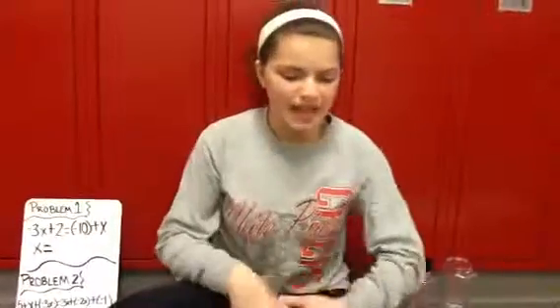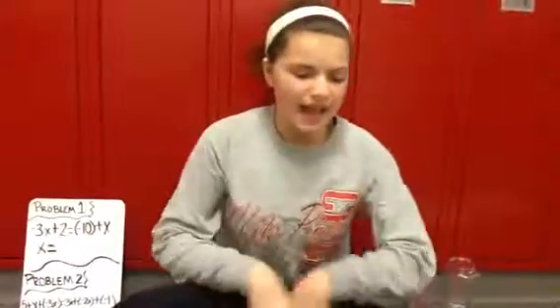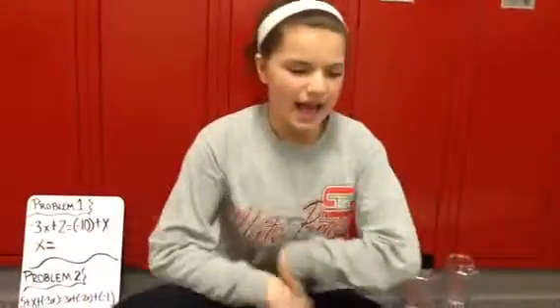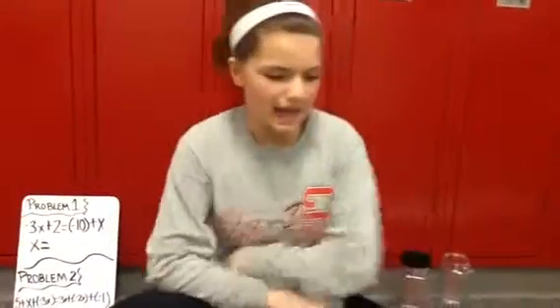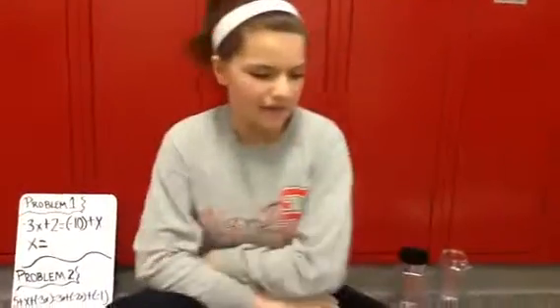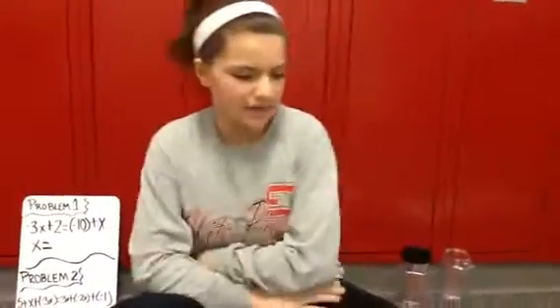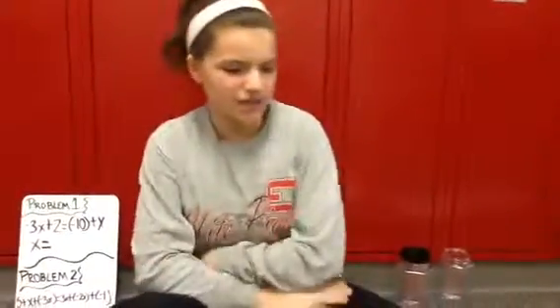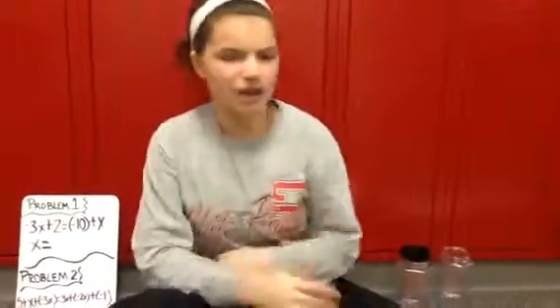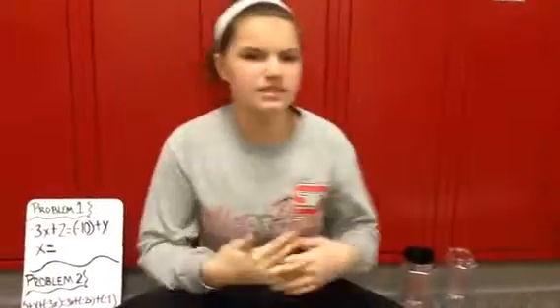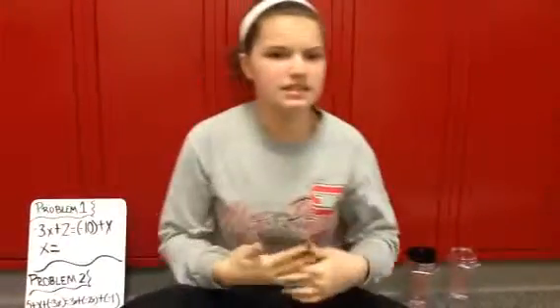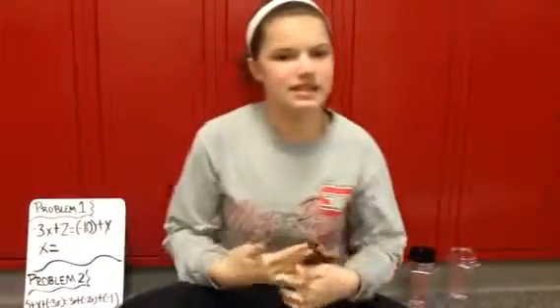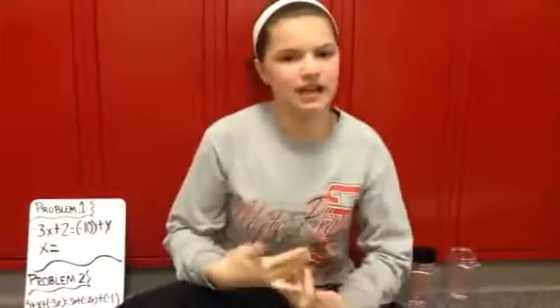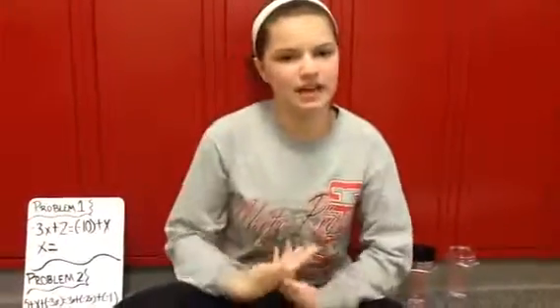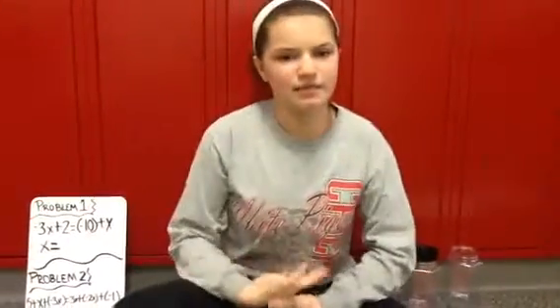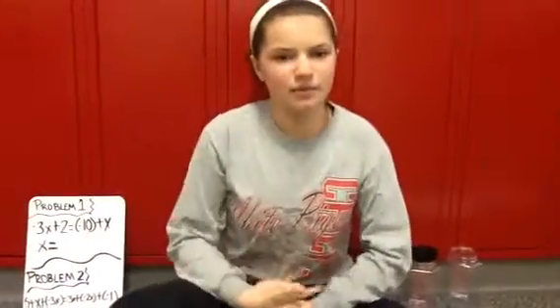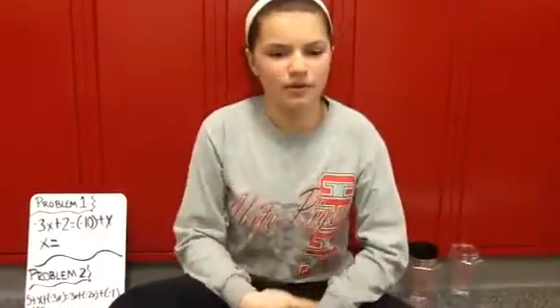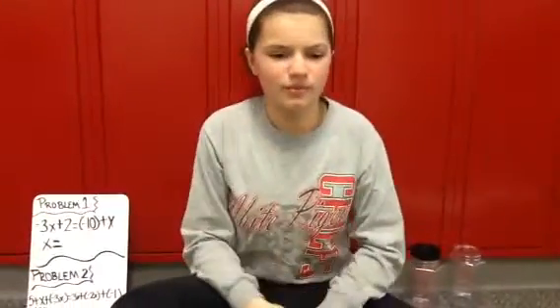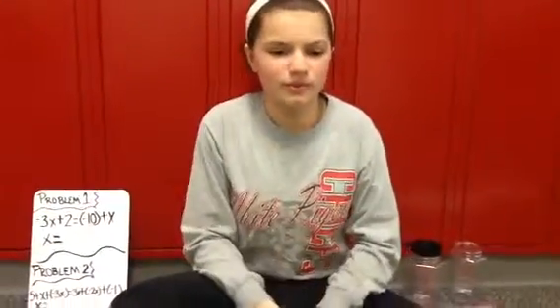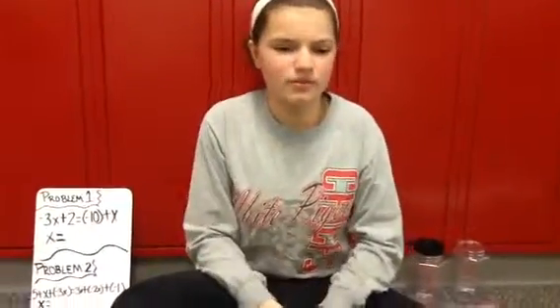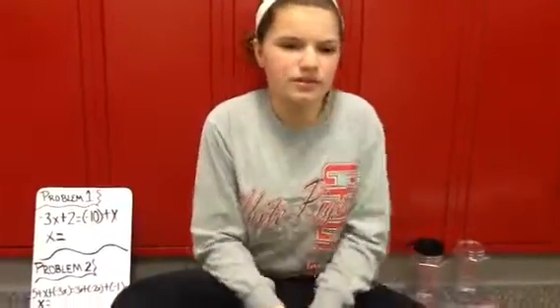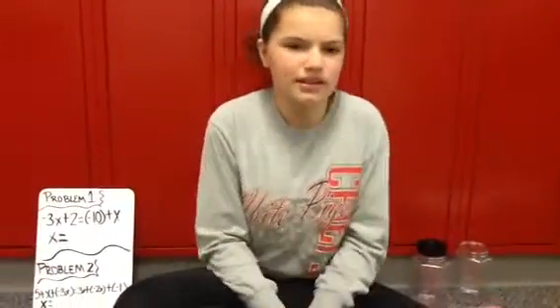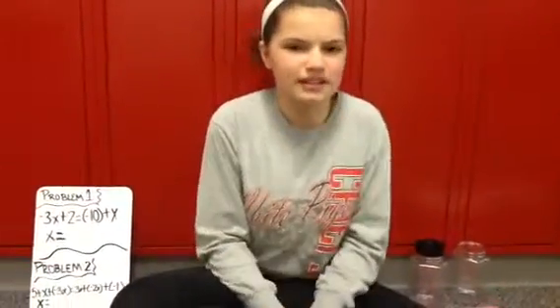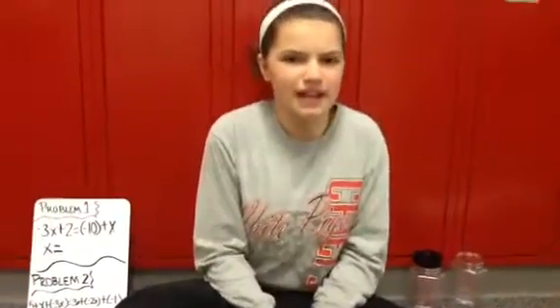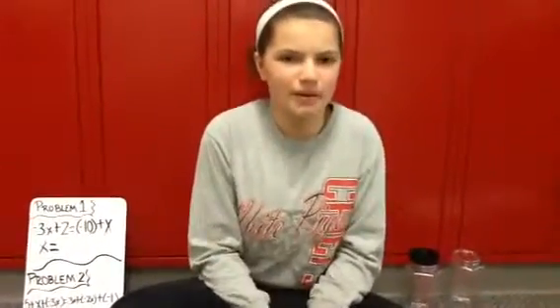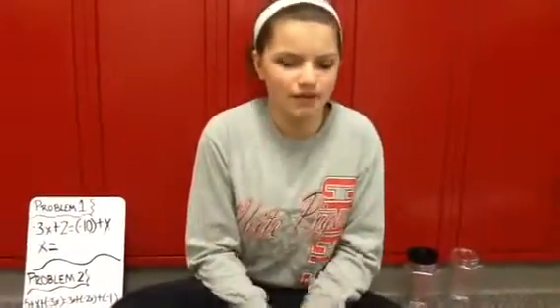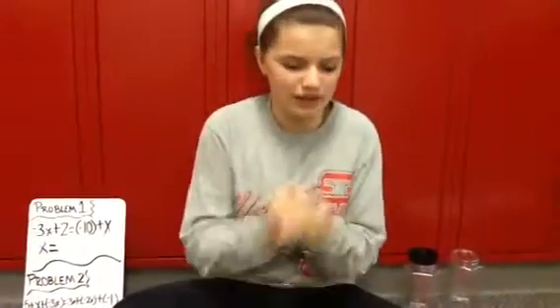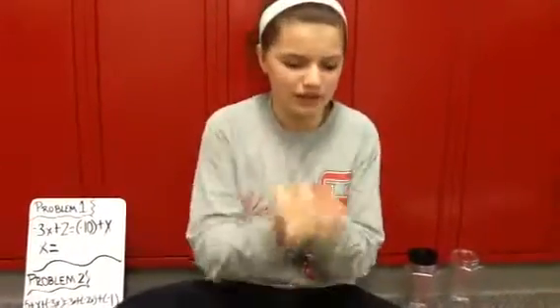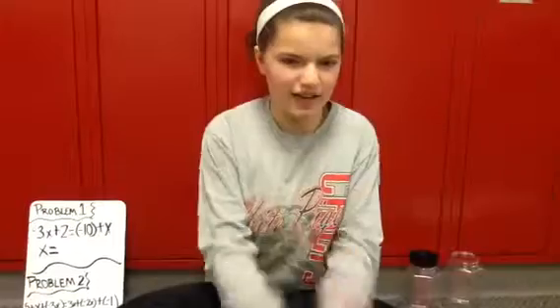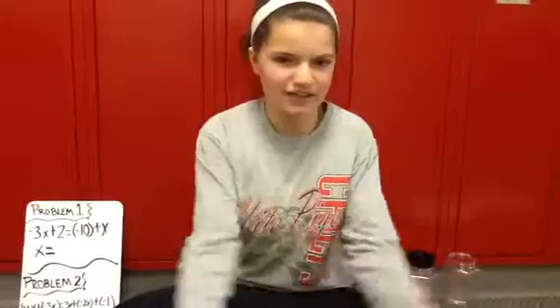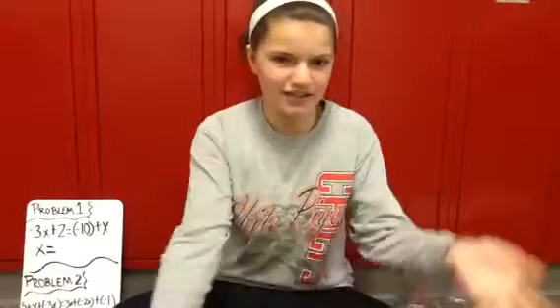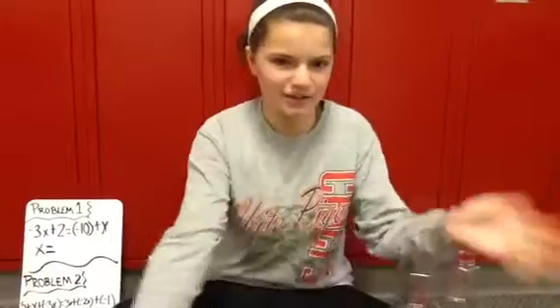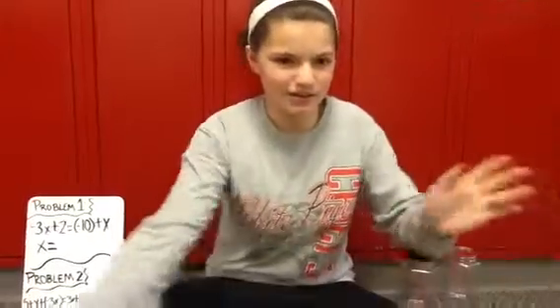Hi, I'm Taylor Compton, and I am from Aurora Middle School, and today I'll be doing hands-on equations.